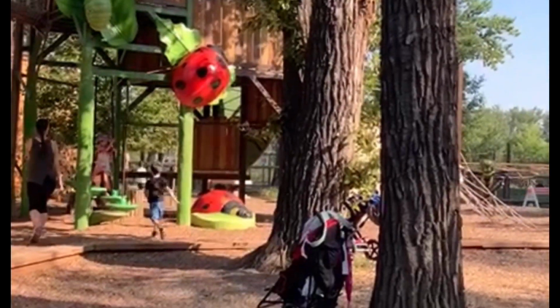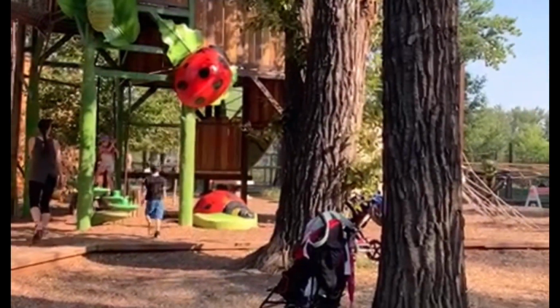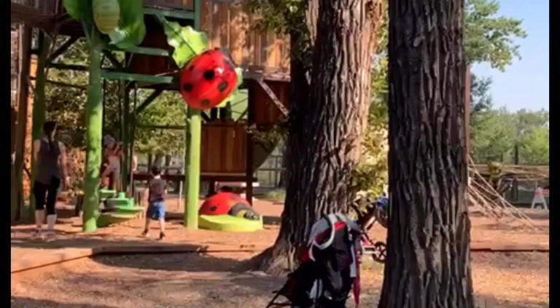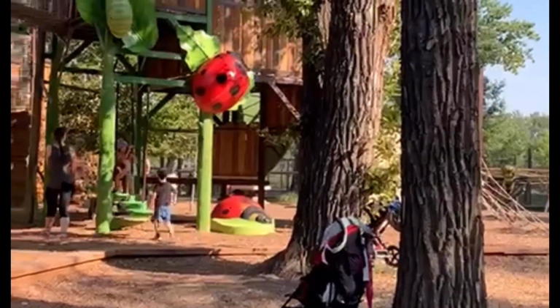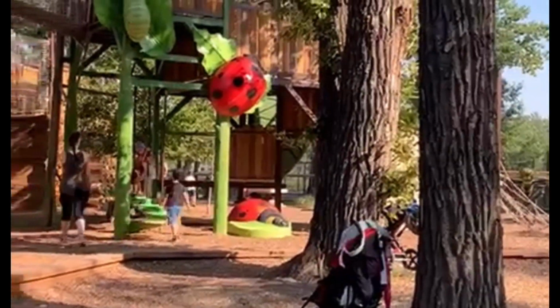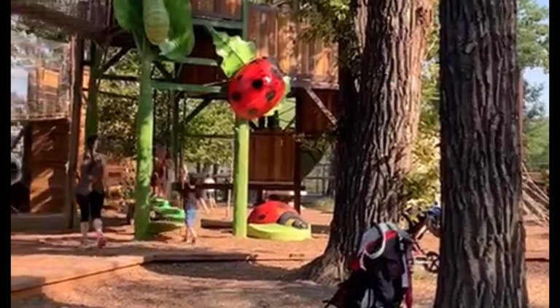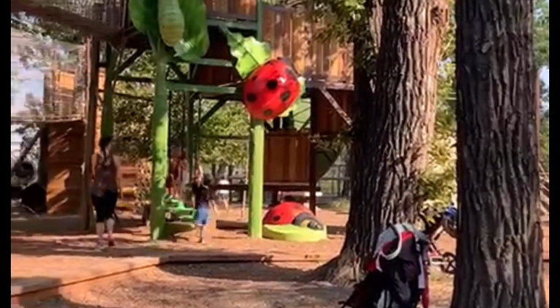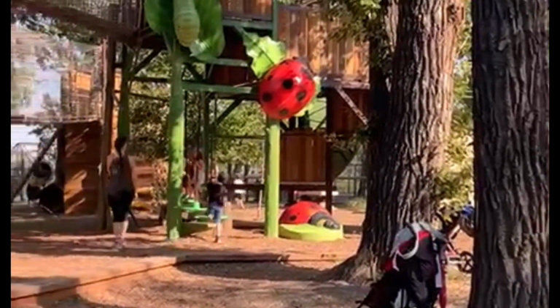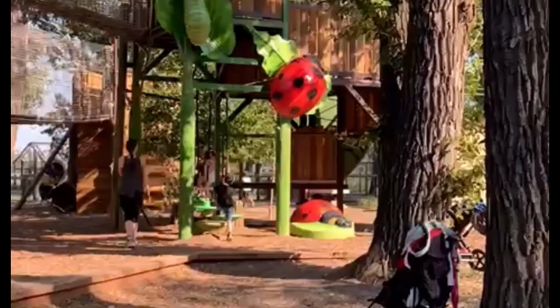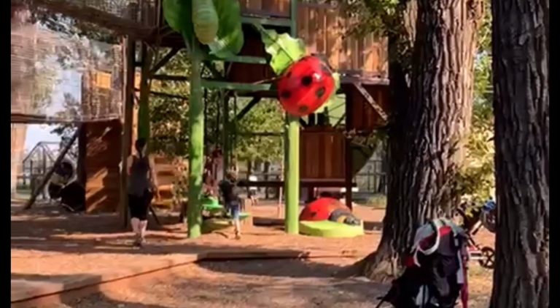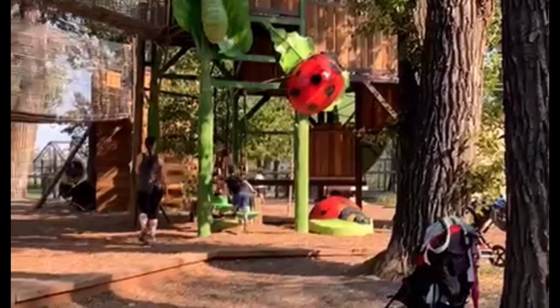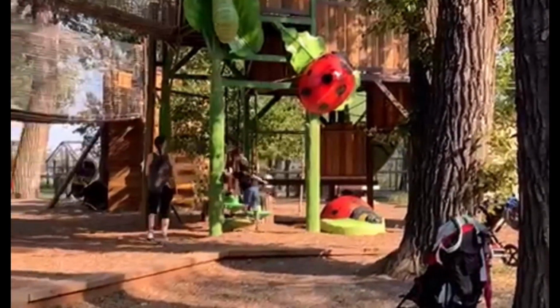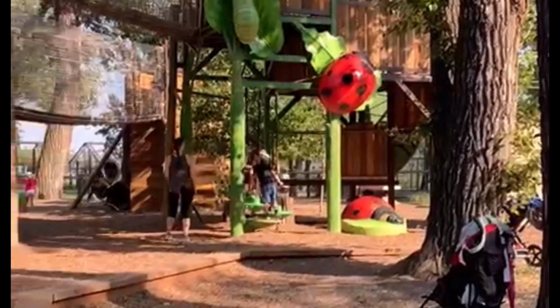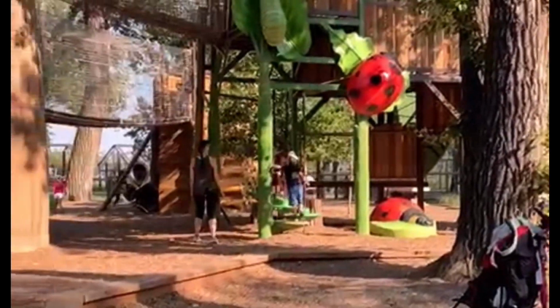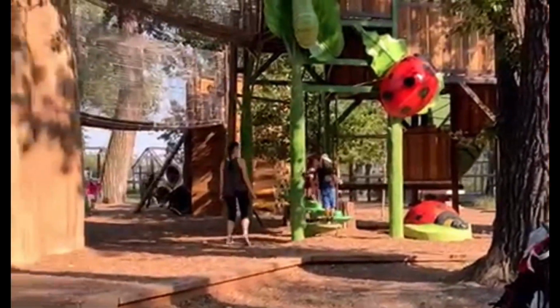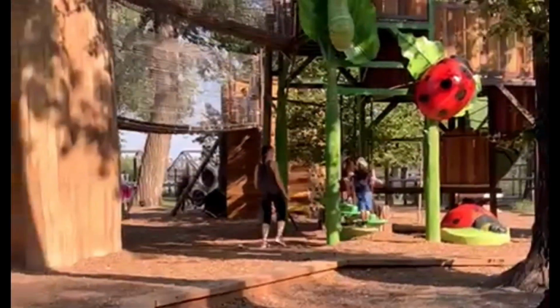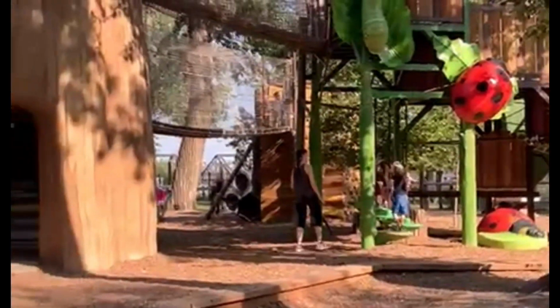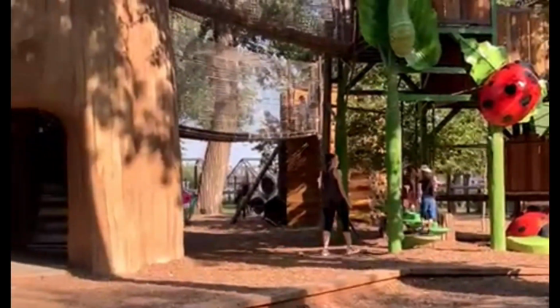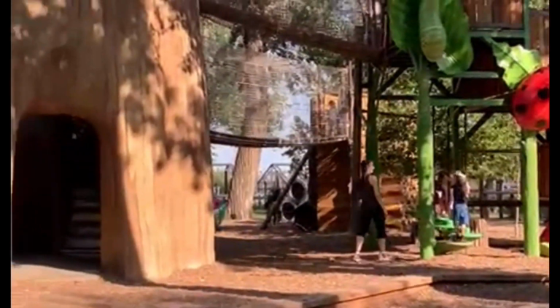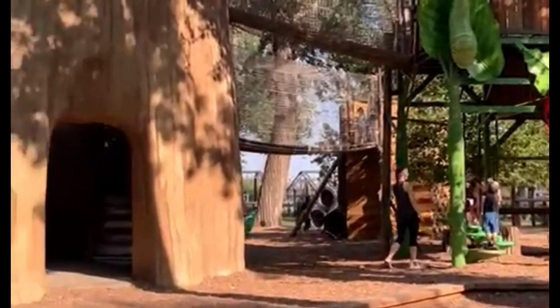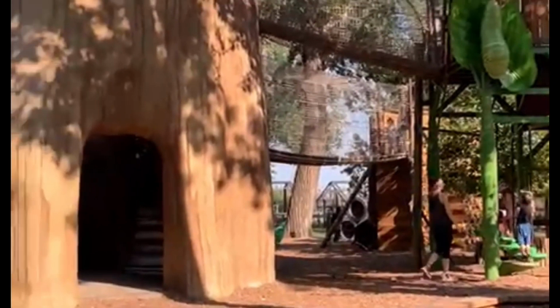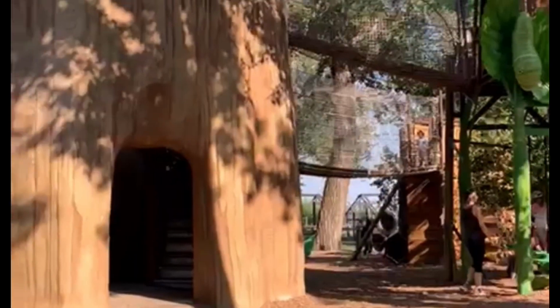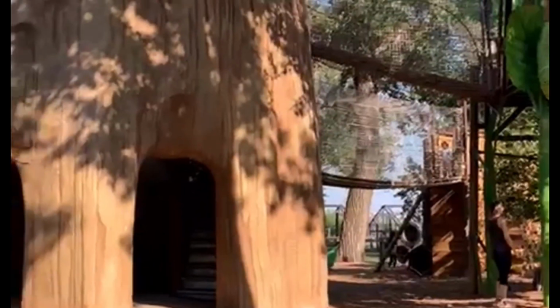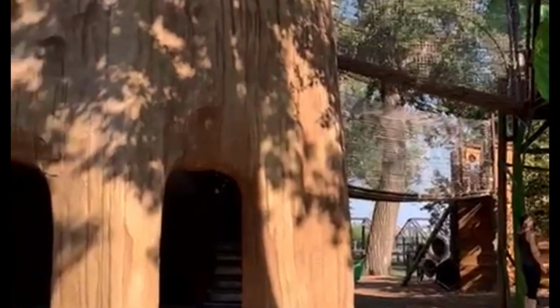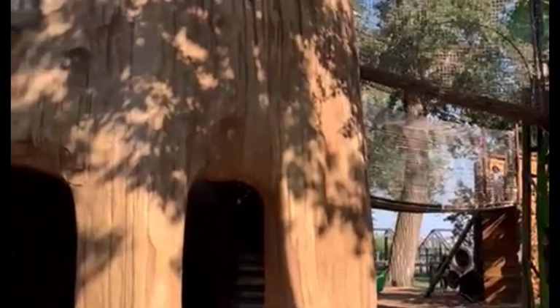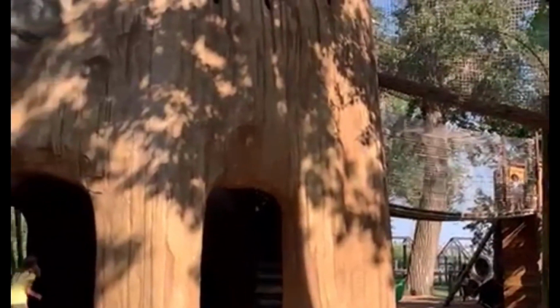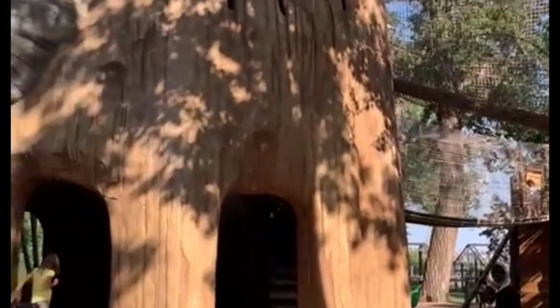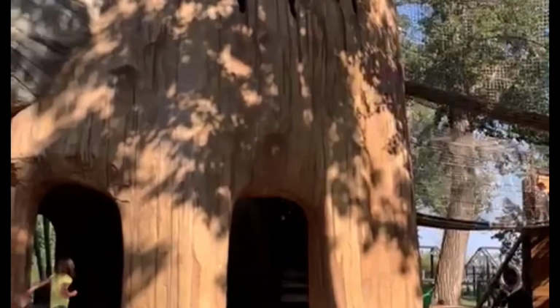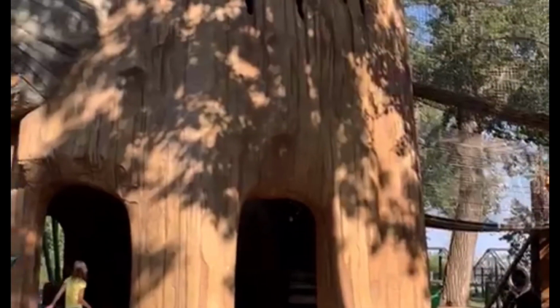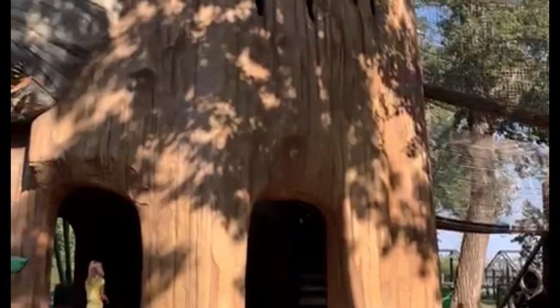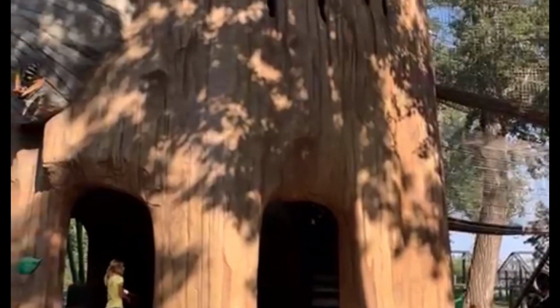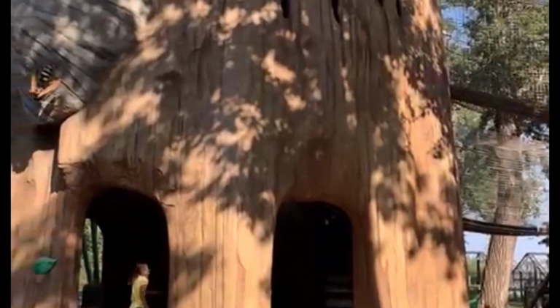It's another play area. Here we have a lot of fun.